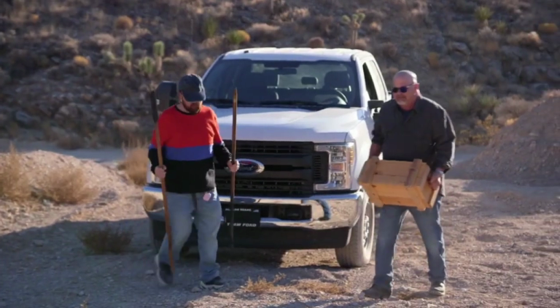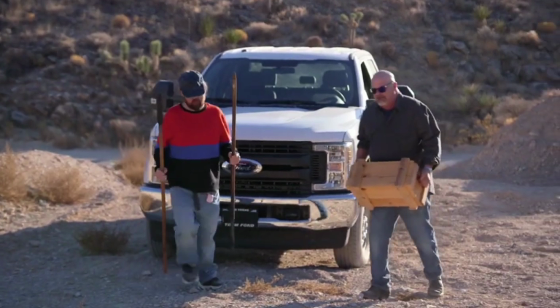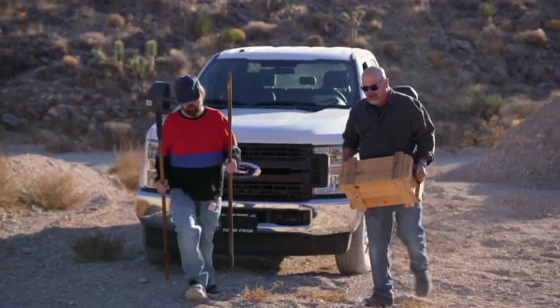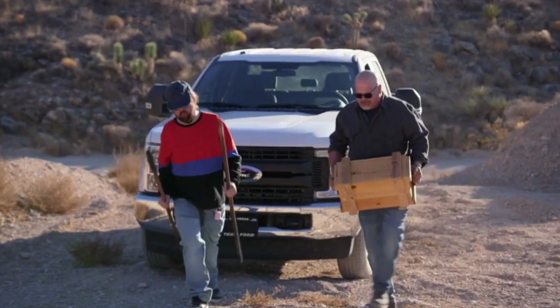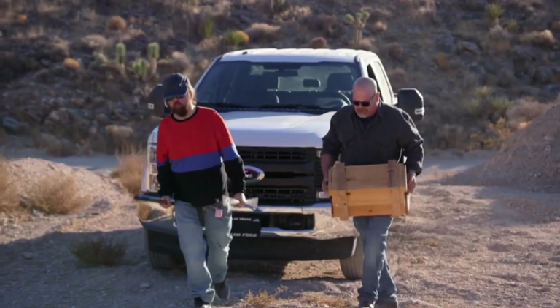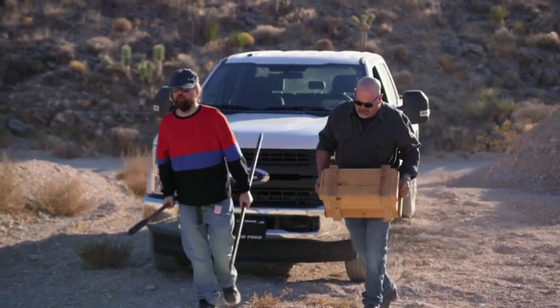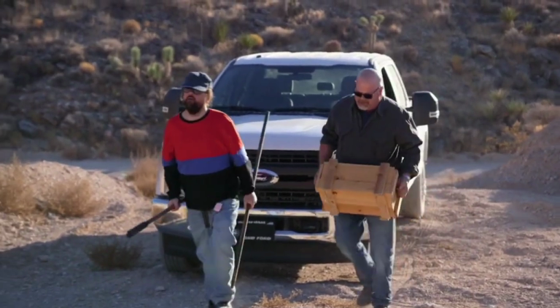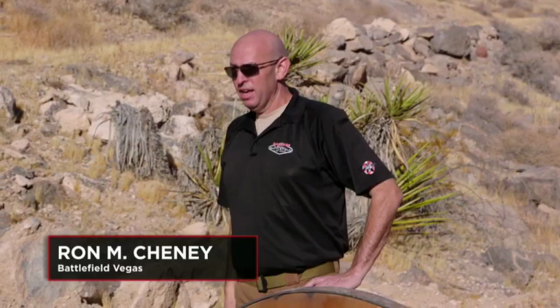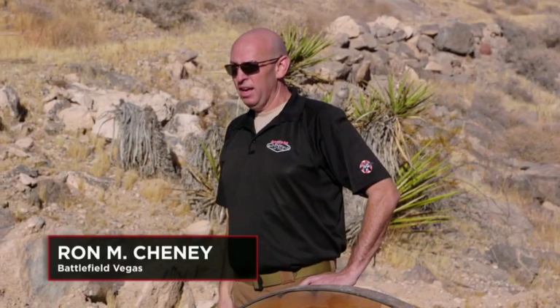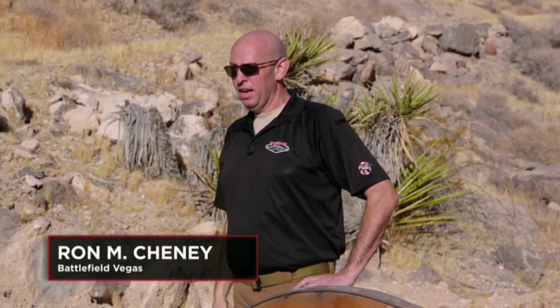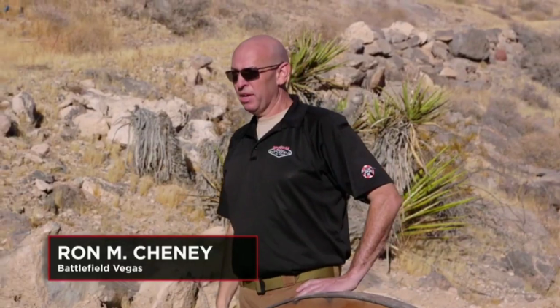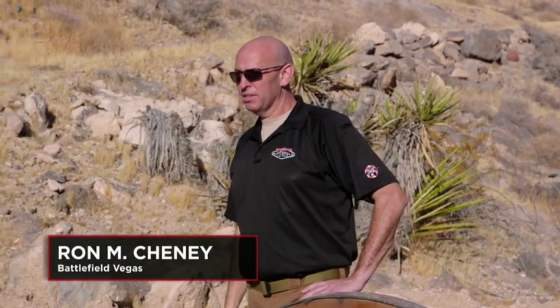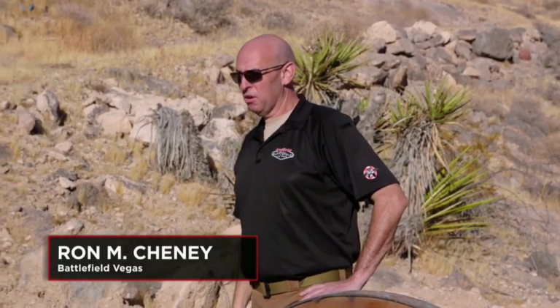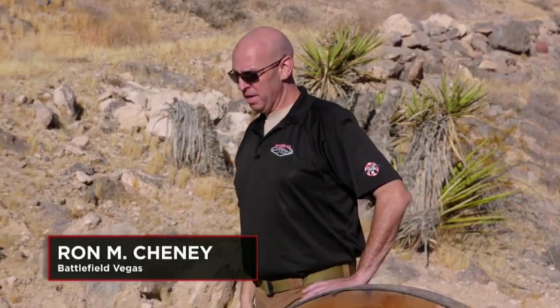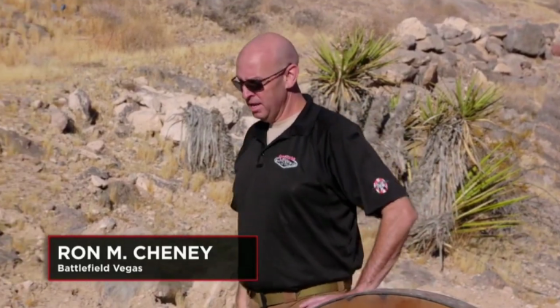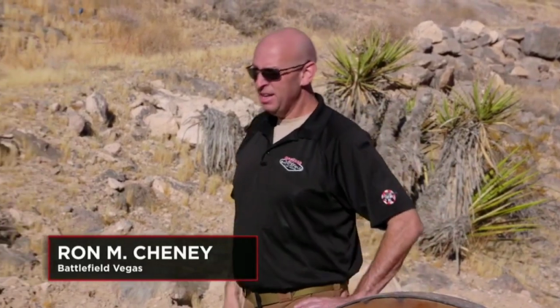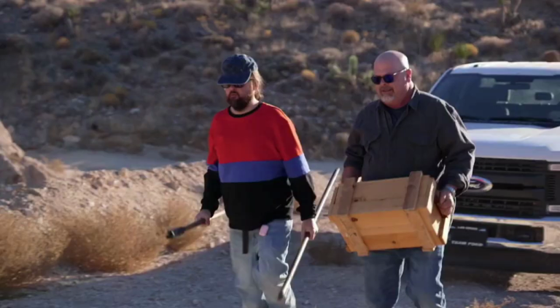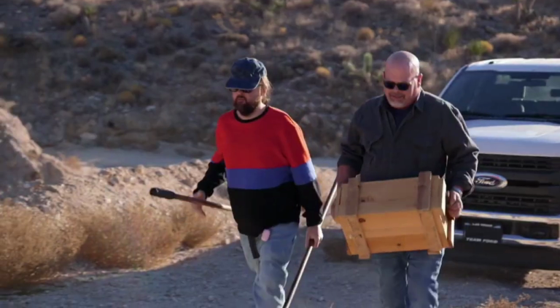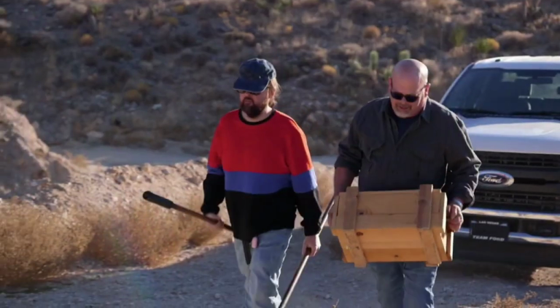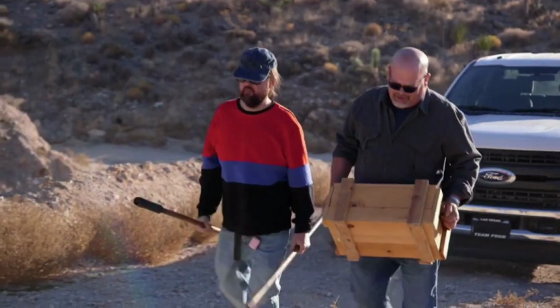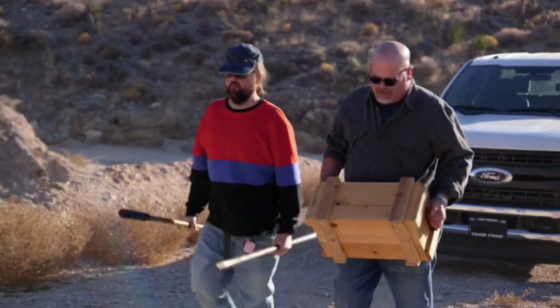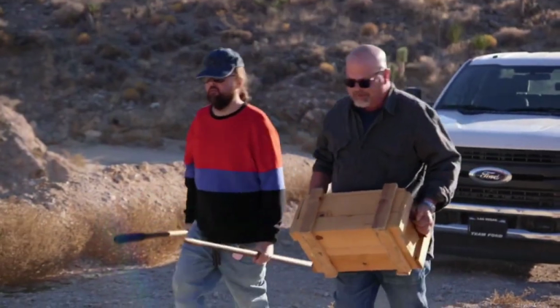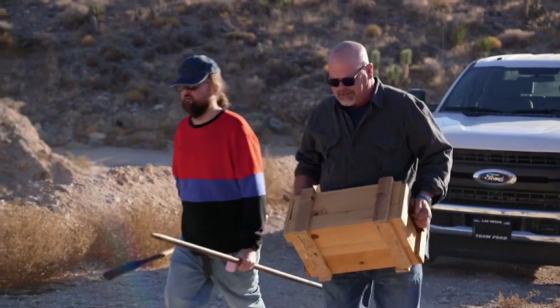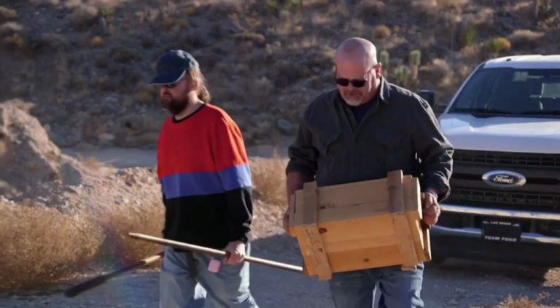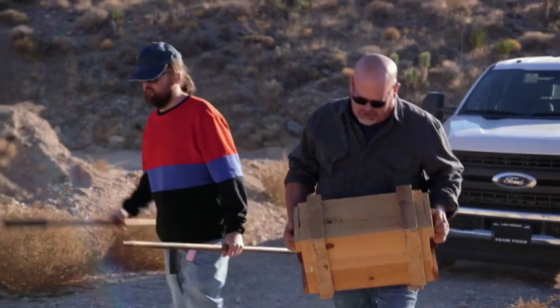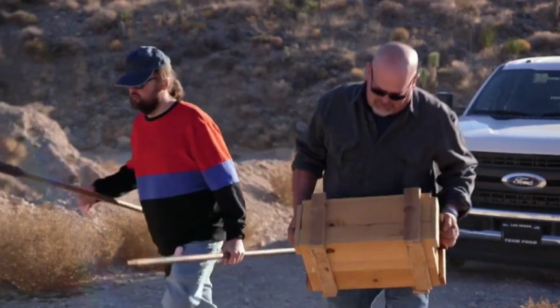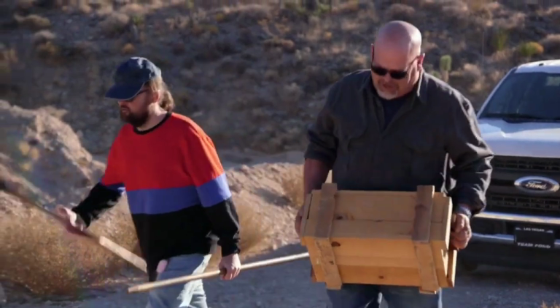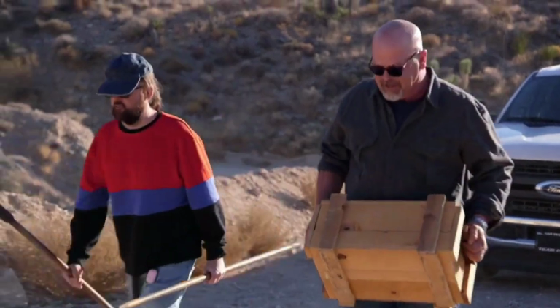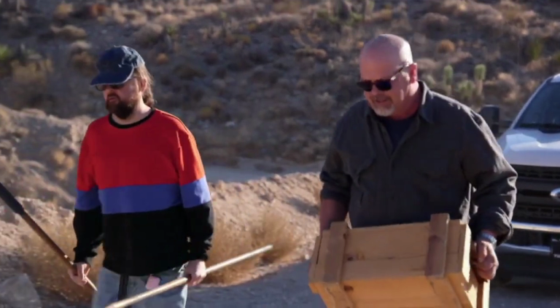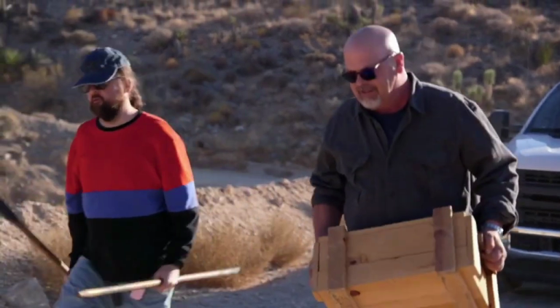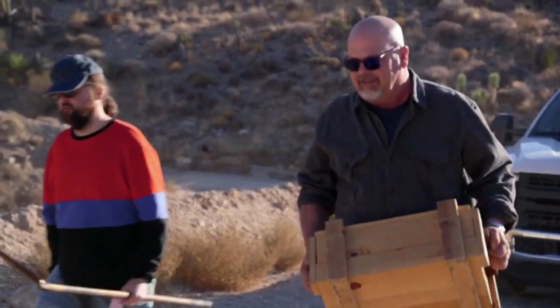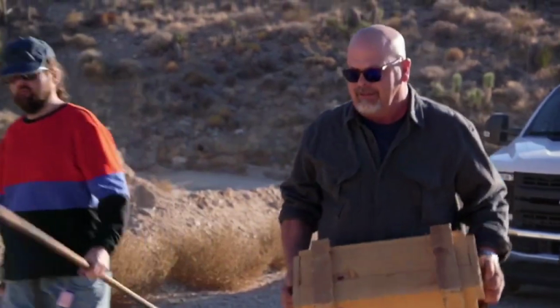Hey Ron, how's it going? Hey Rick, how's it going, buddy? Got all the implements of destruction right here.